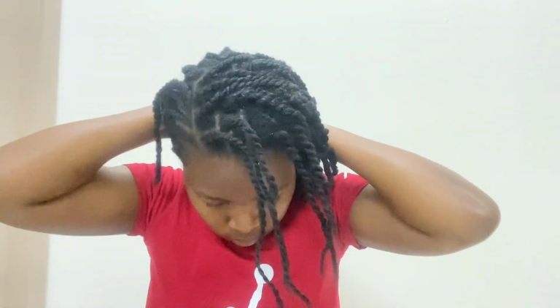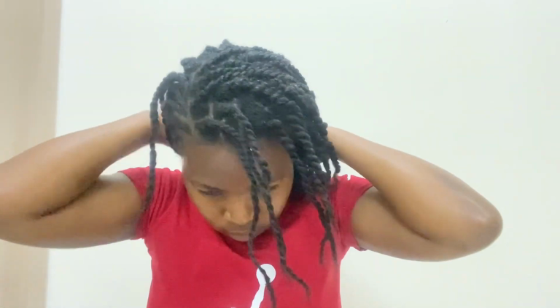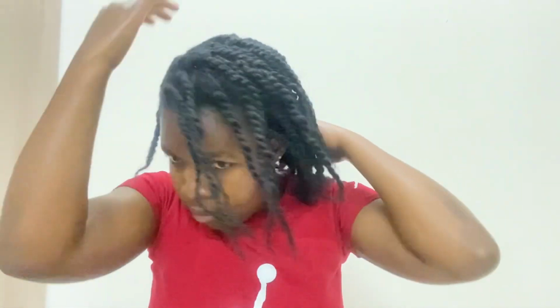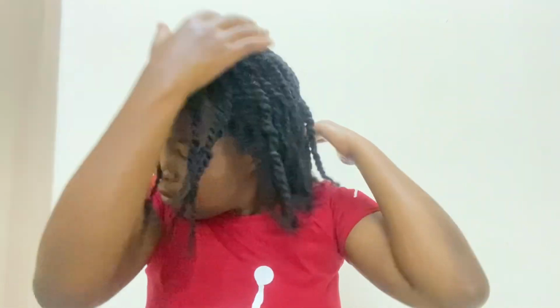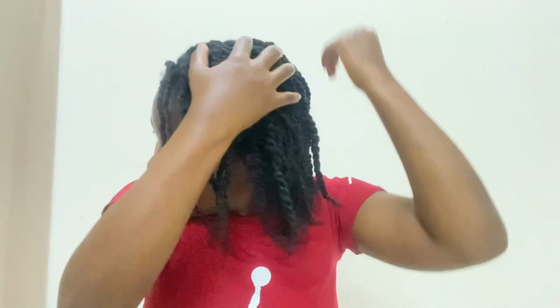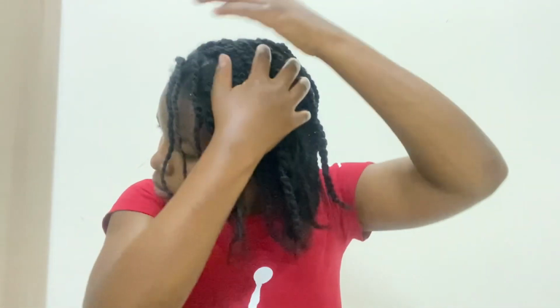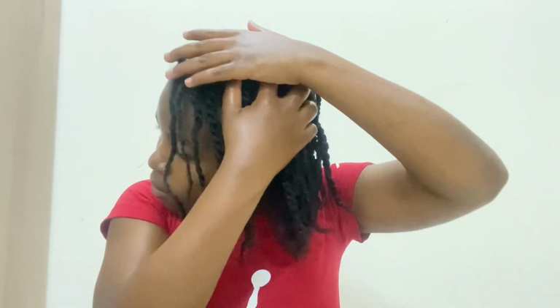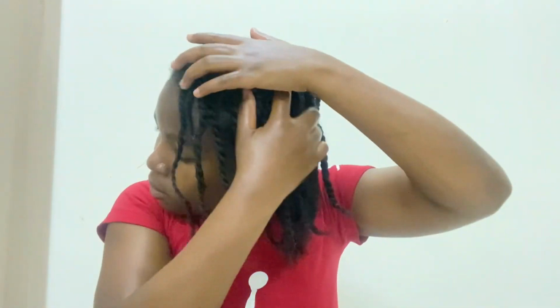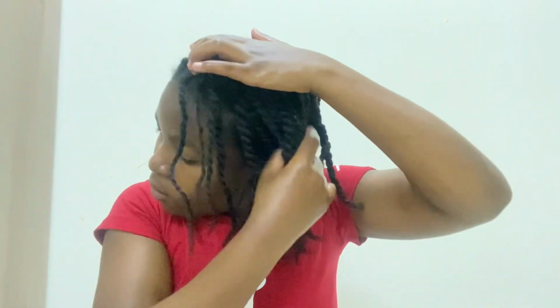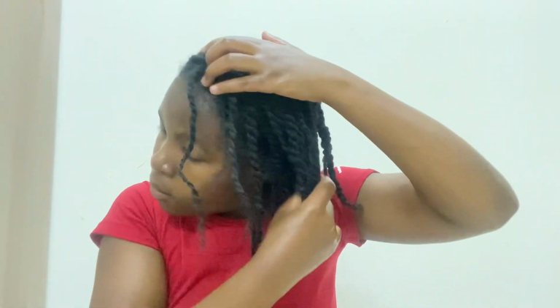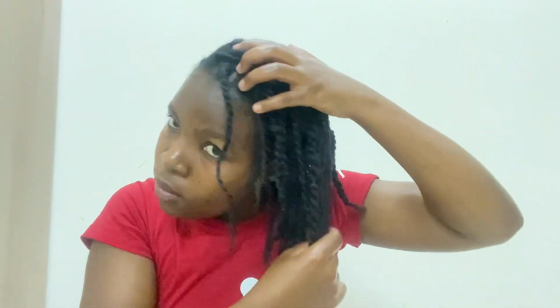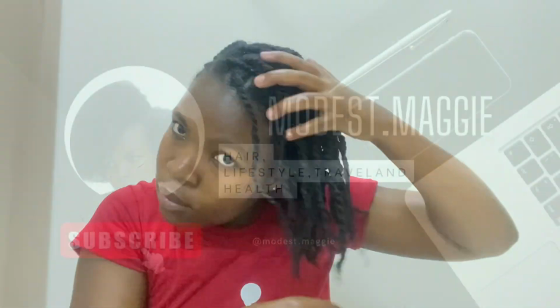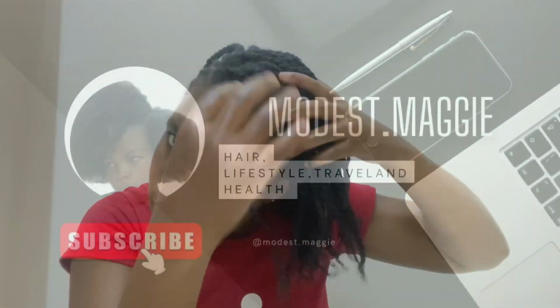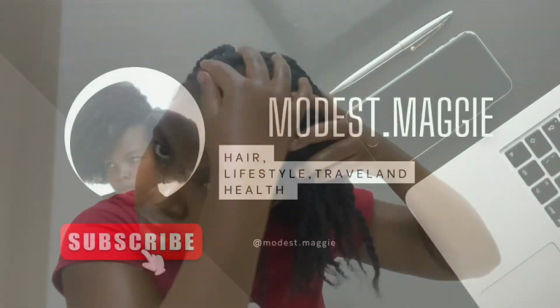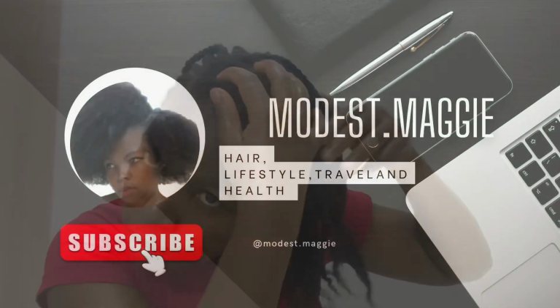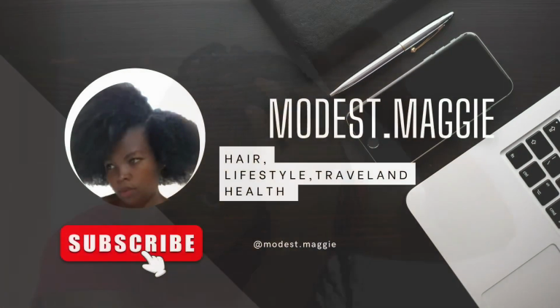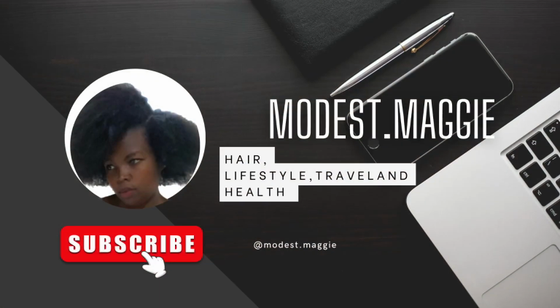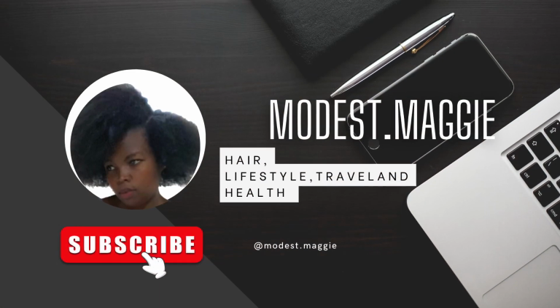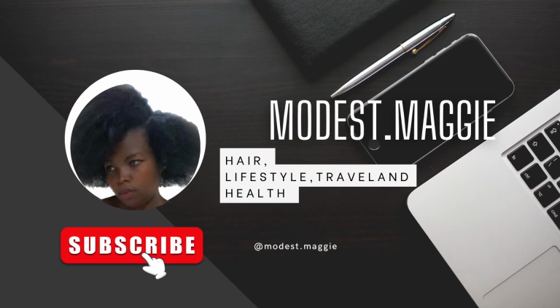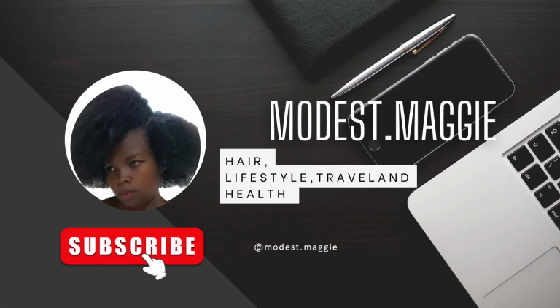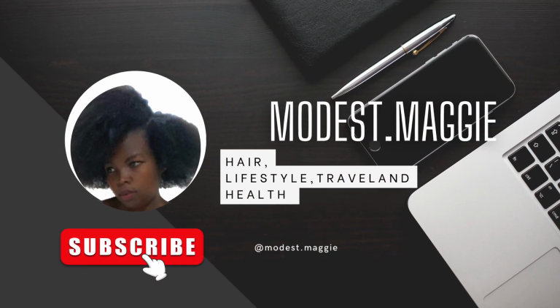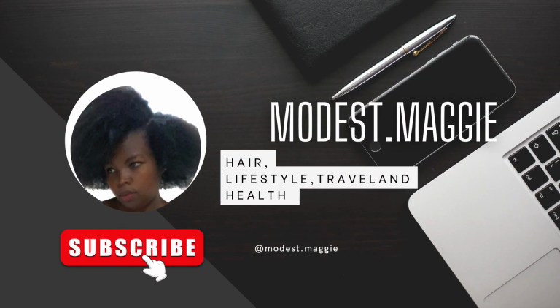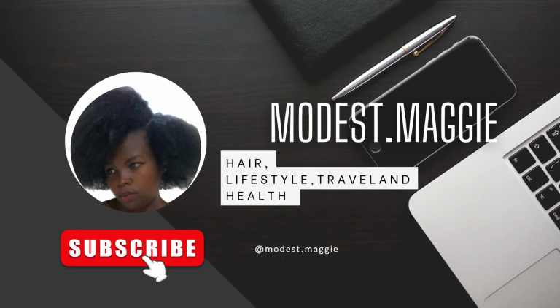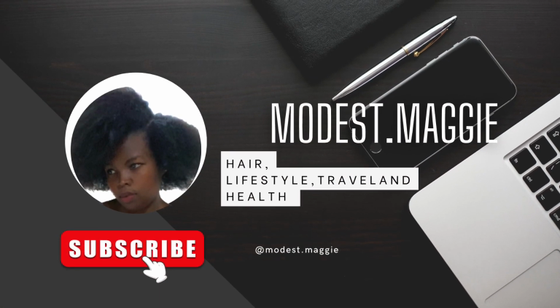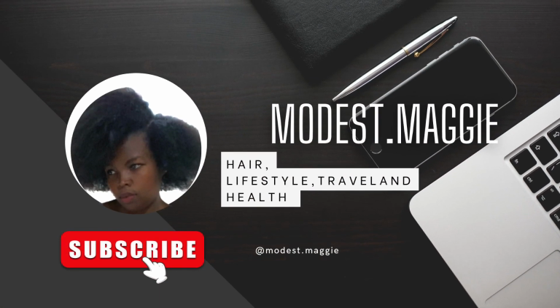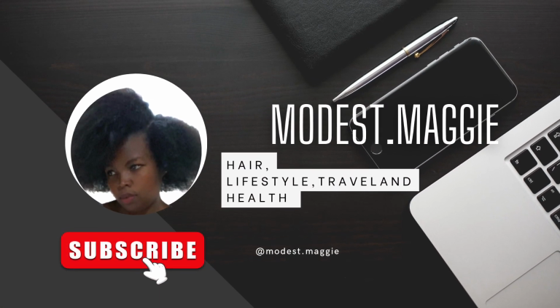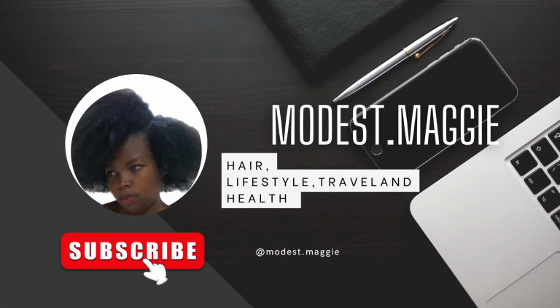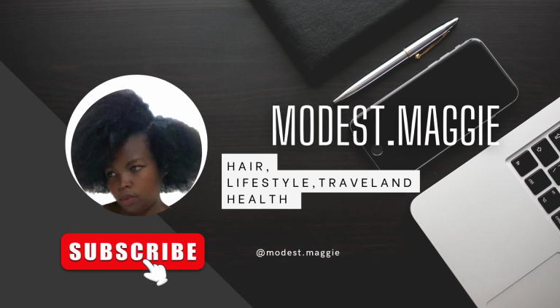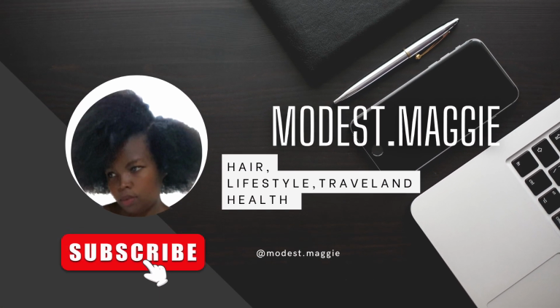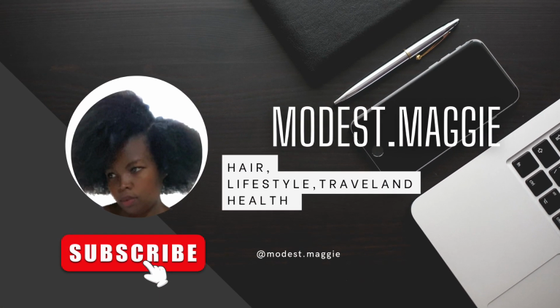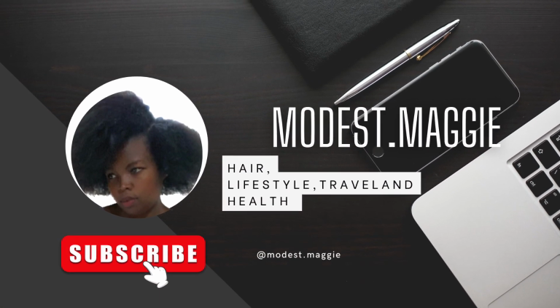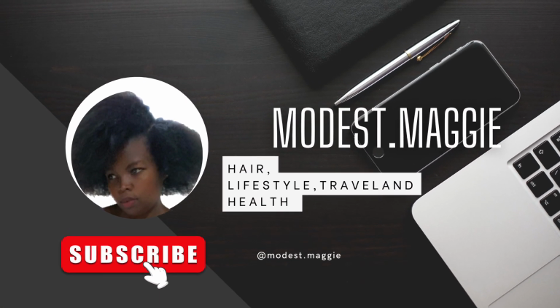Thank you so much for watching to the end of this video. Make sure you give it a thumbs up, subscribe, and share. Bye!